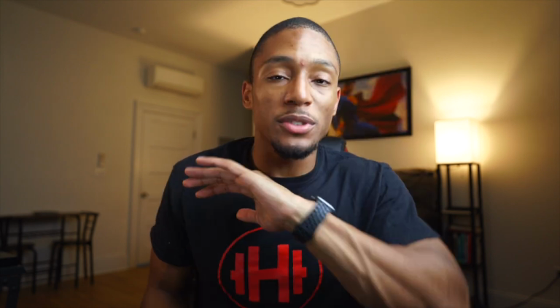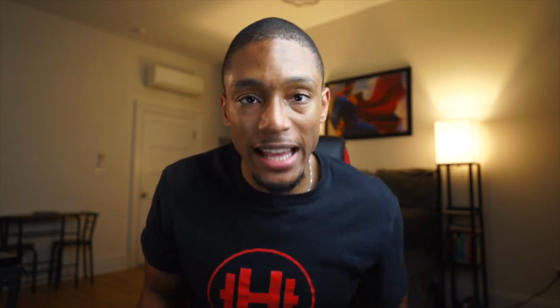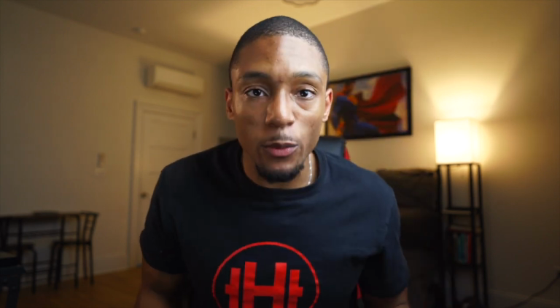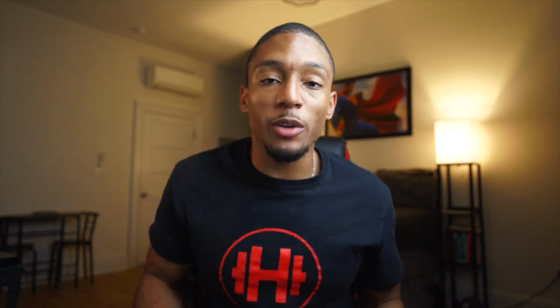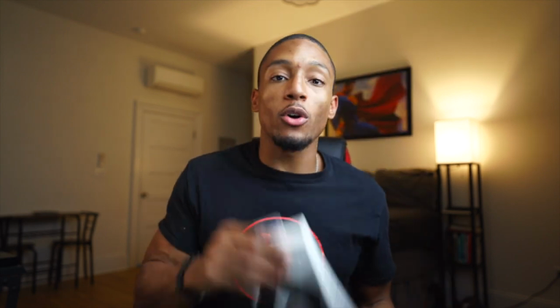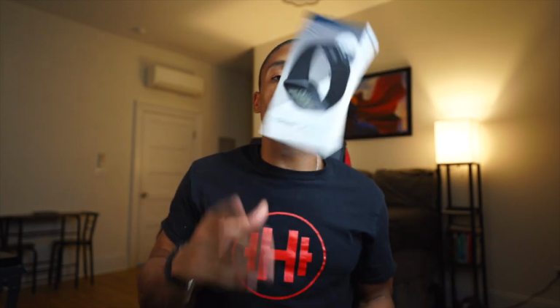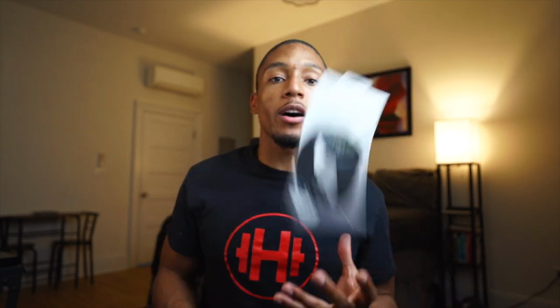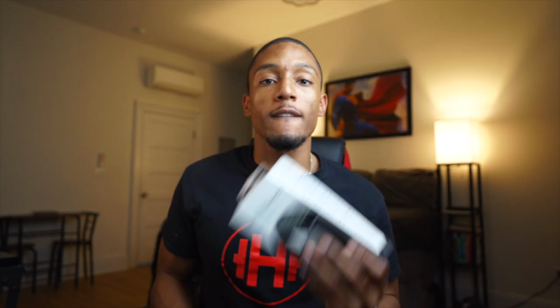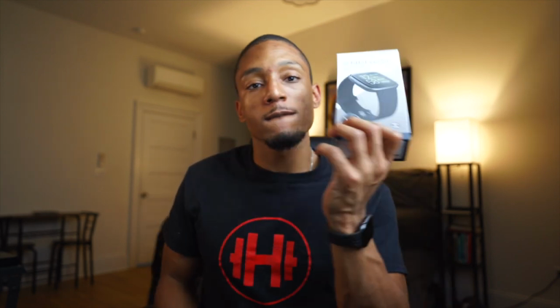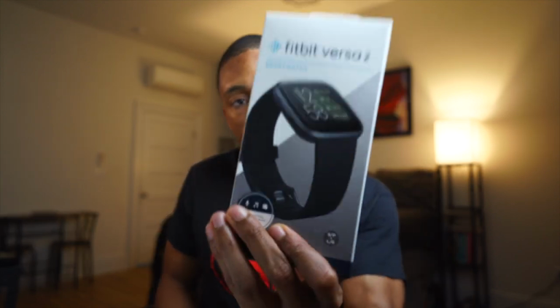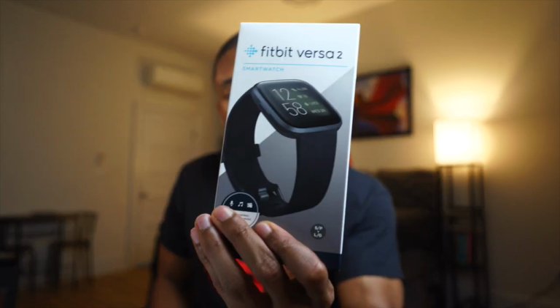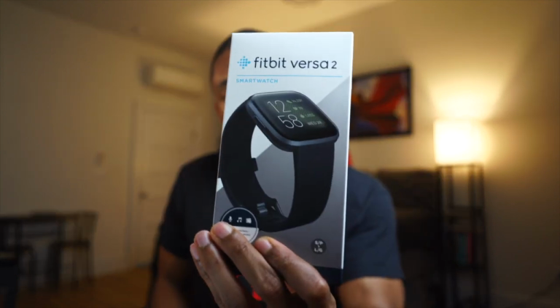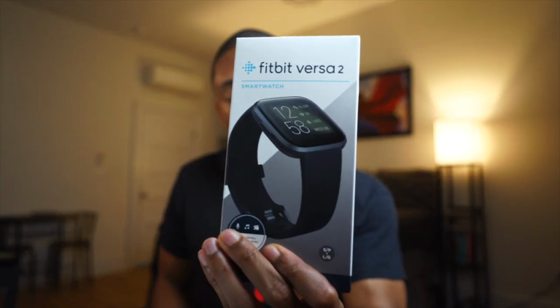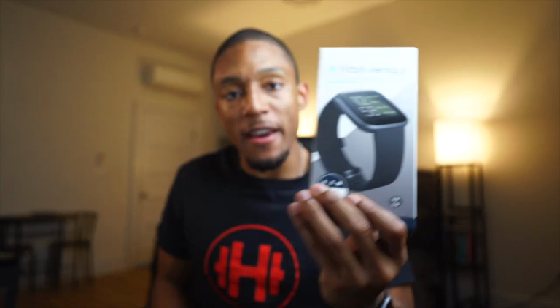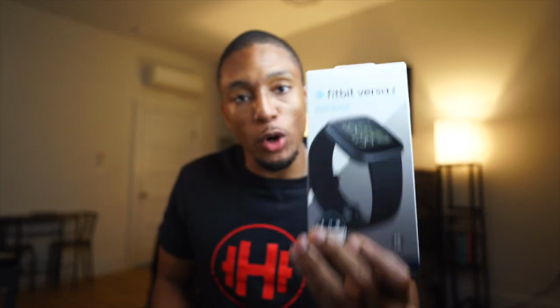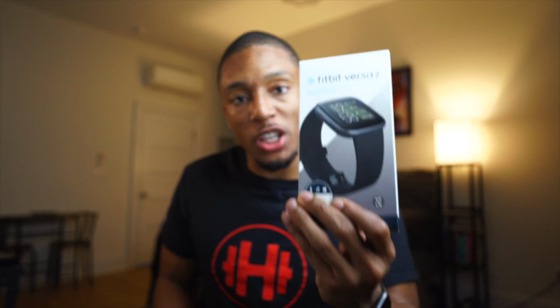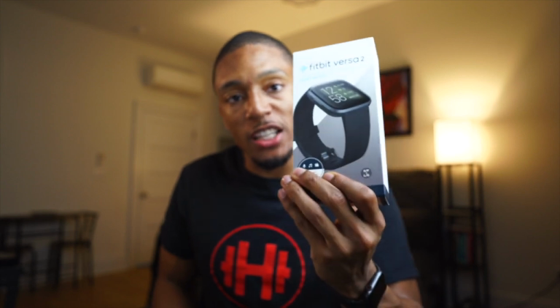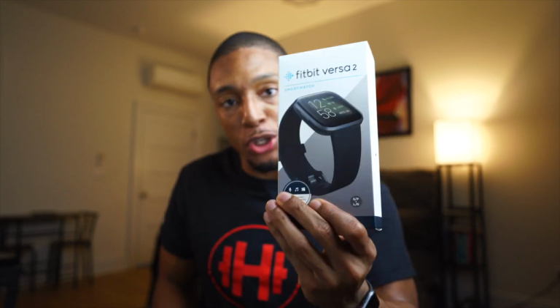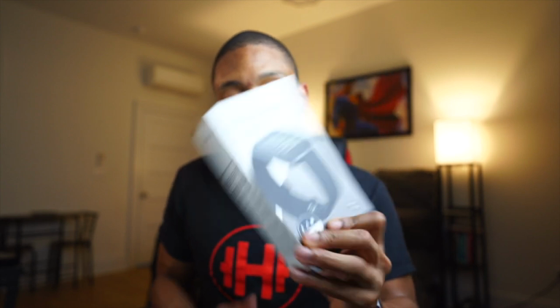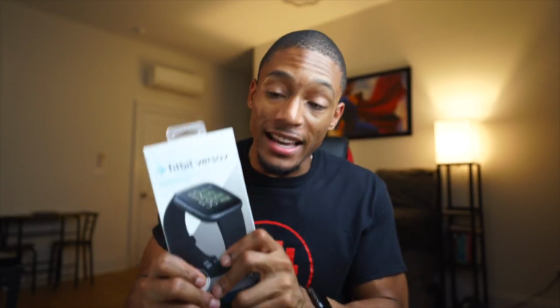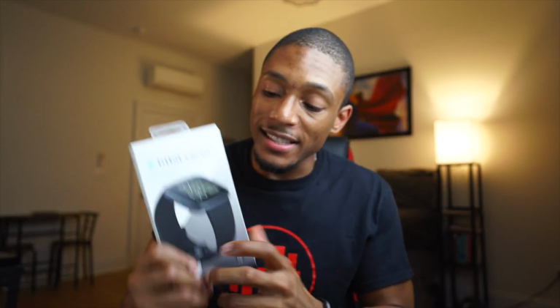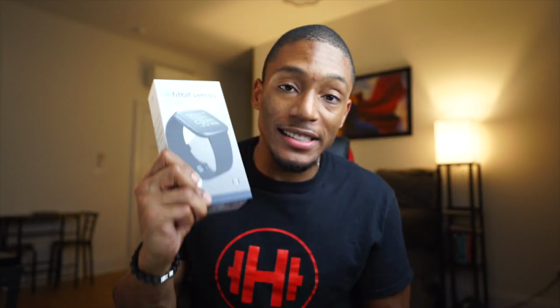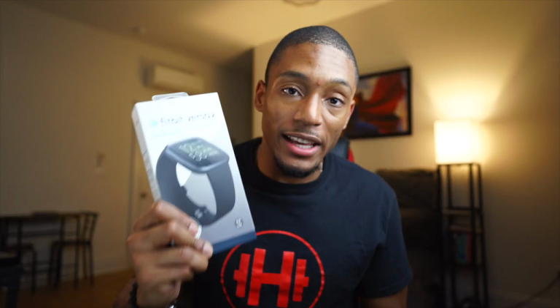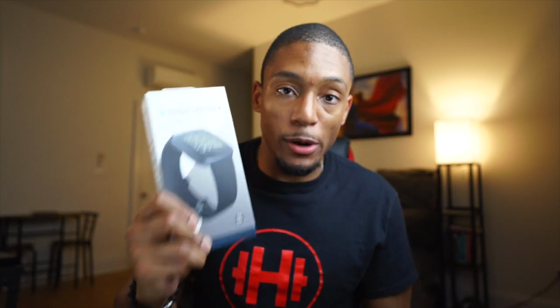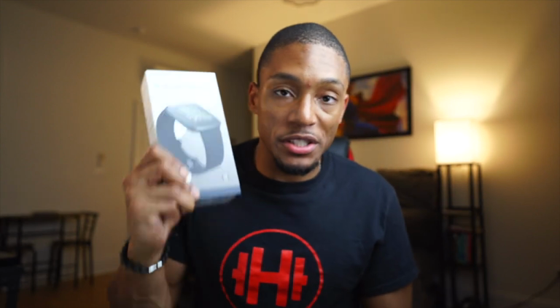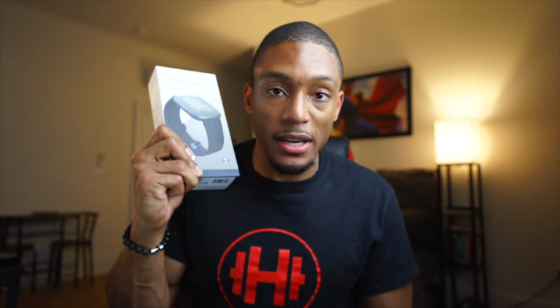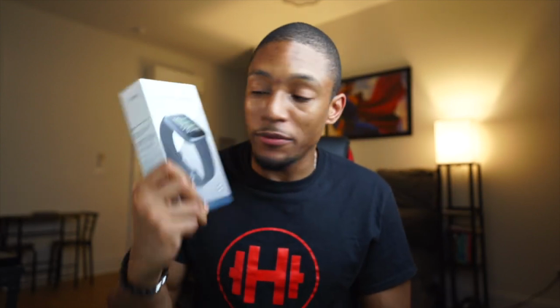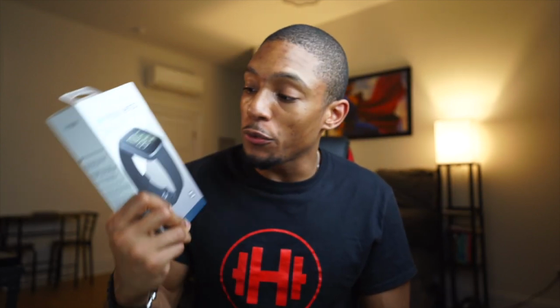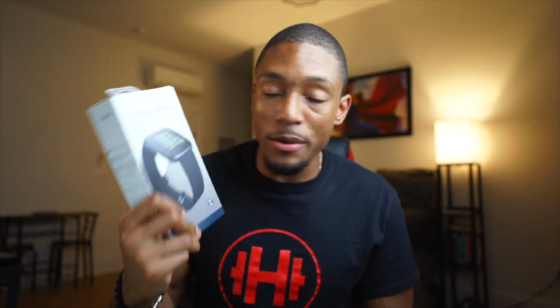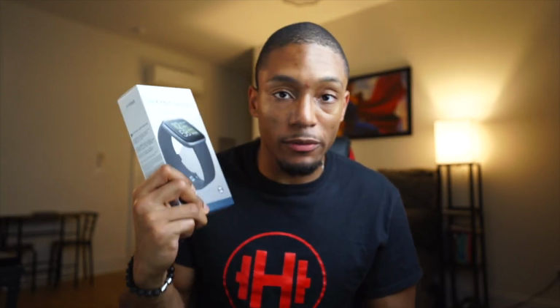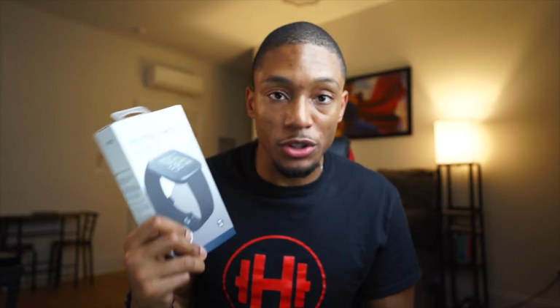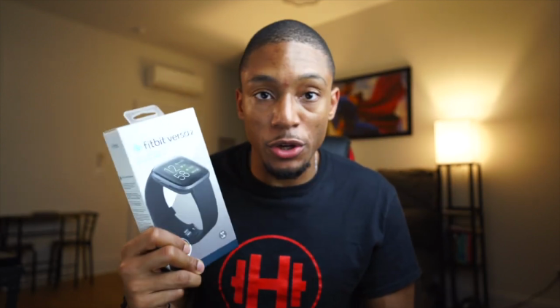Today we're going to be going over the Fitbit Versa 2. Yes, I did purchase the new Fitbit Versa 2.